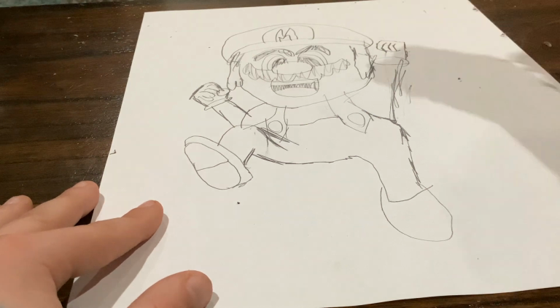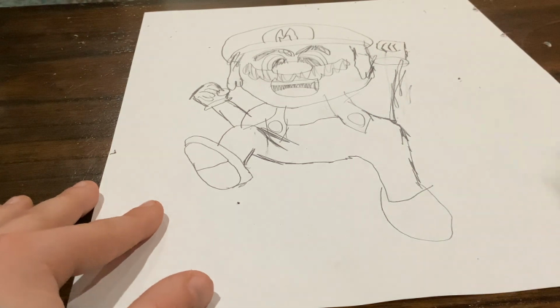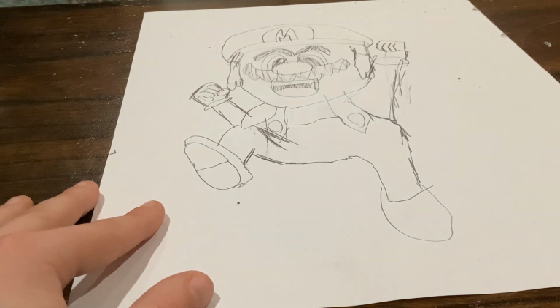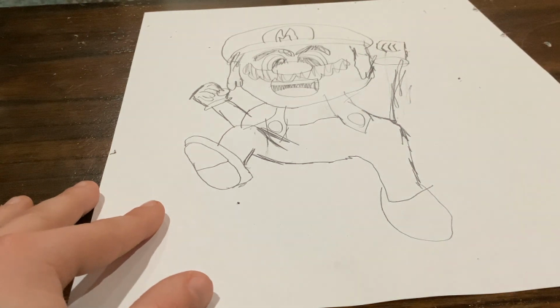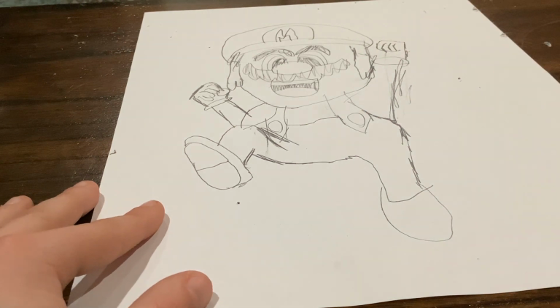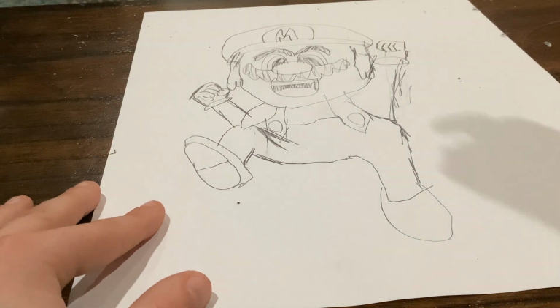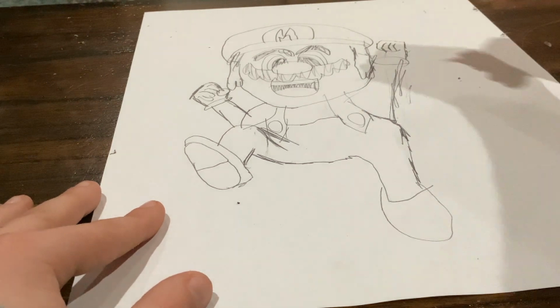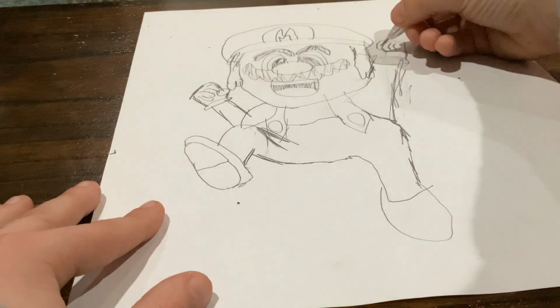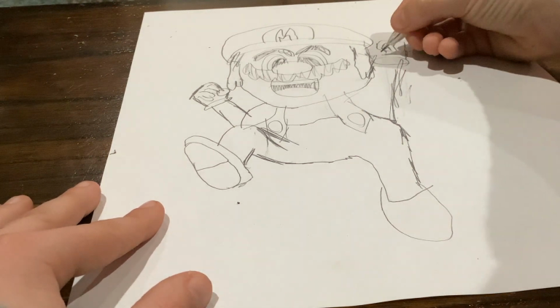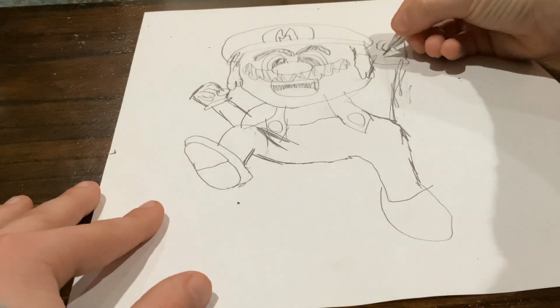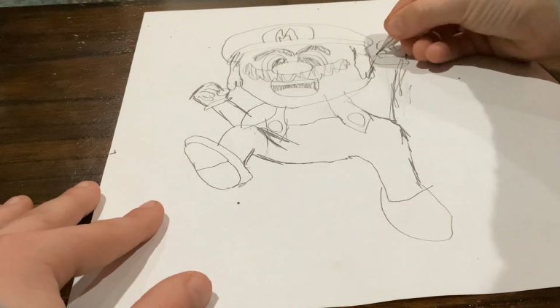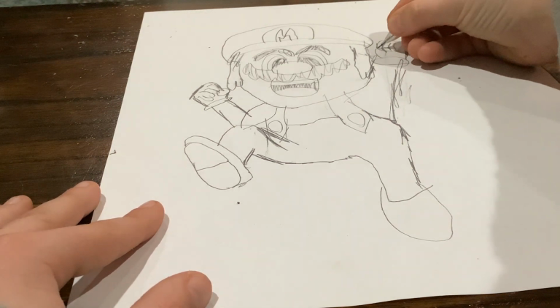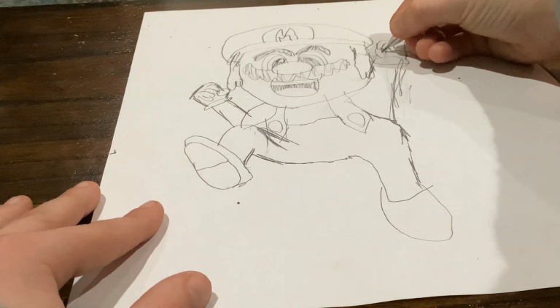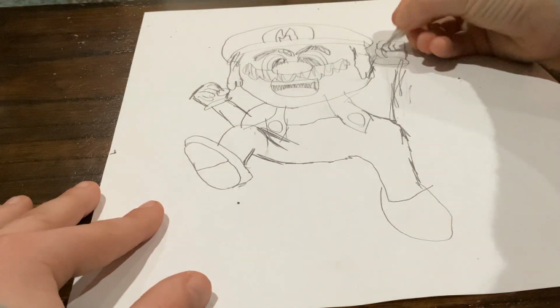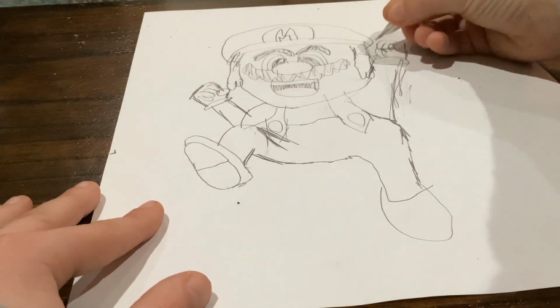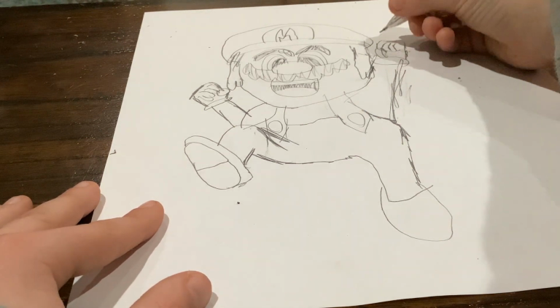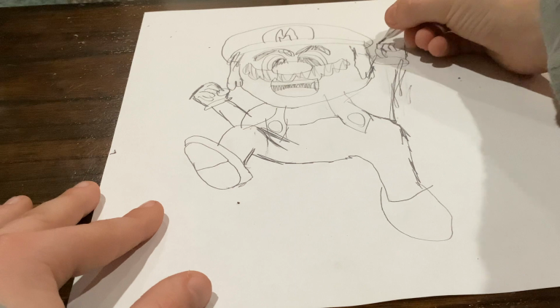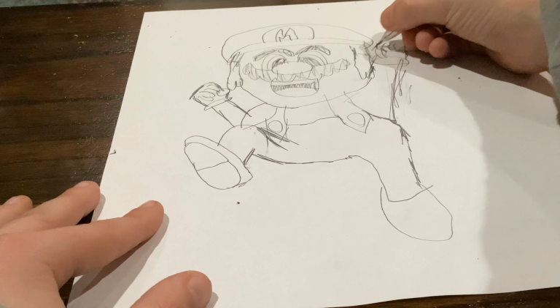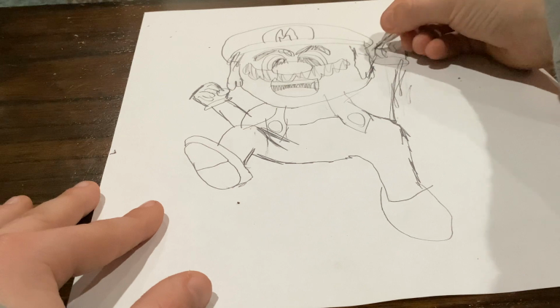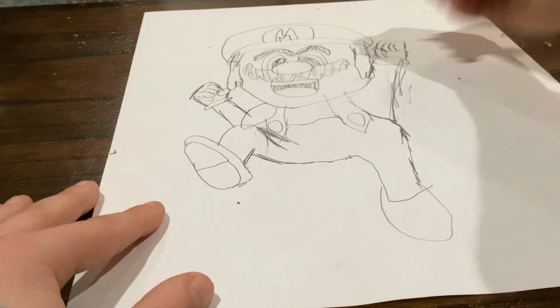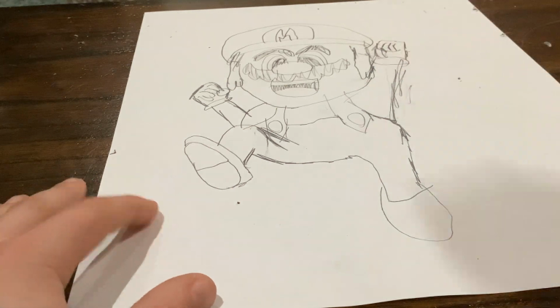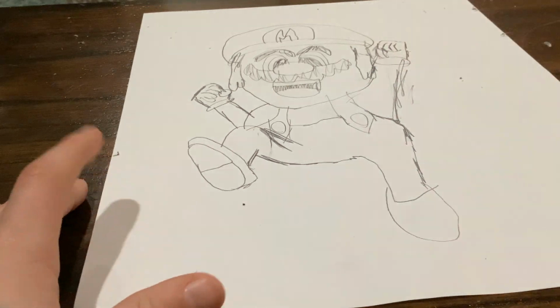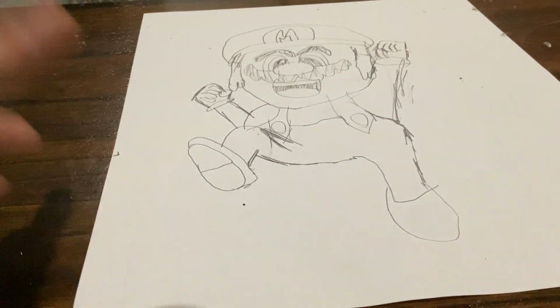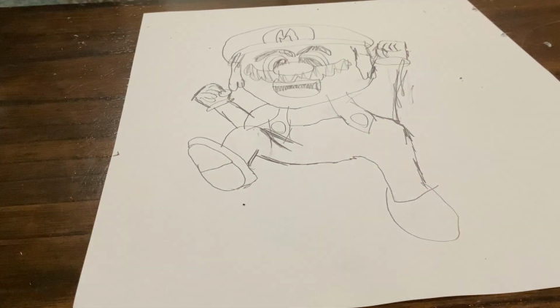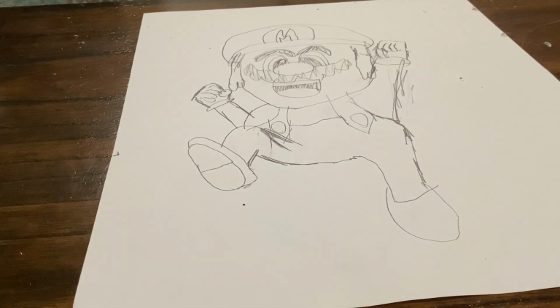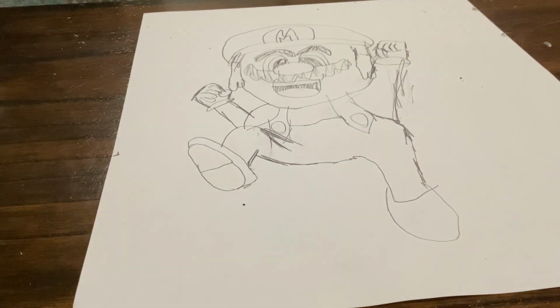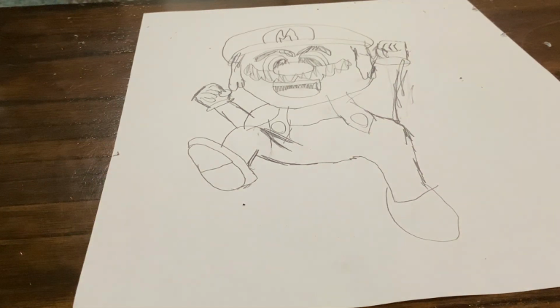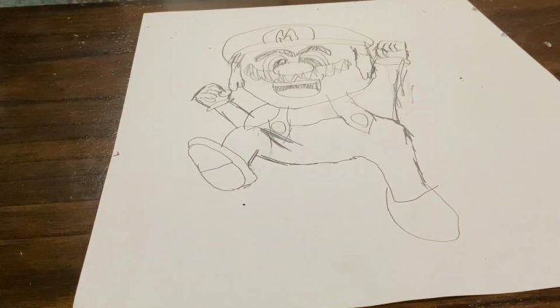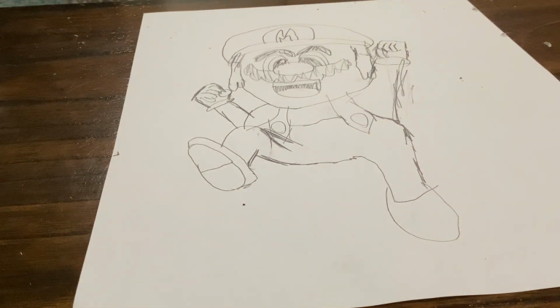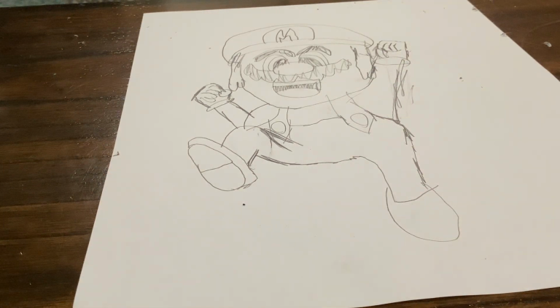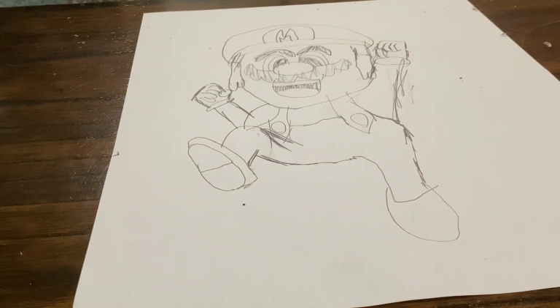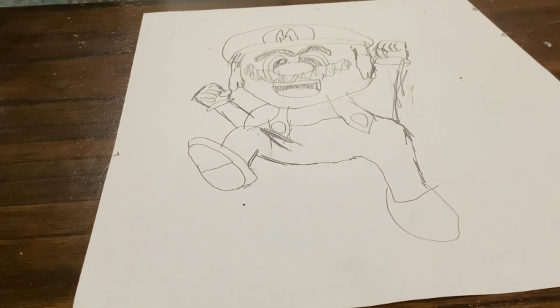Then you're going to draw that — I'm going to draw a thumb. Got the glove. Then you got Mario.